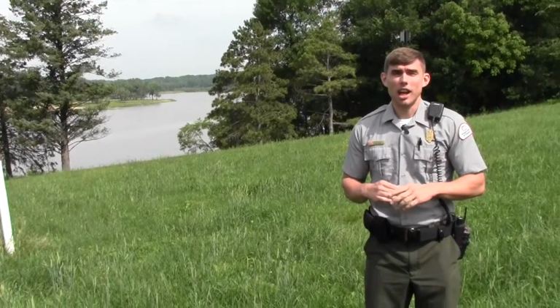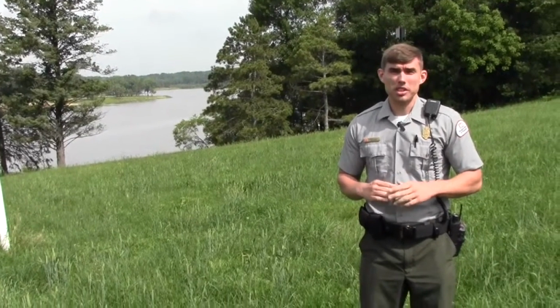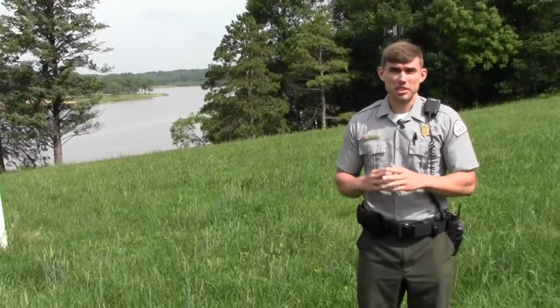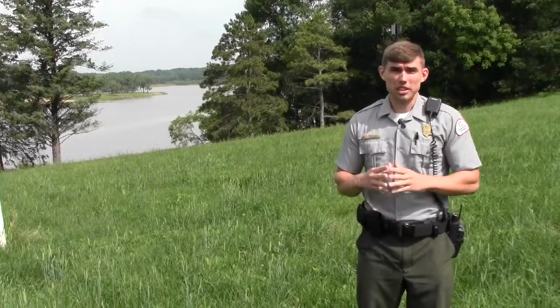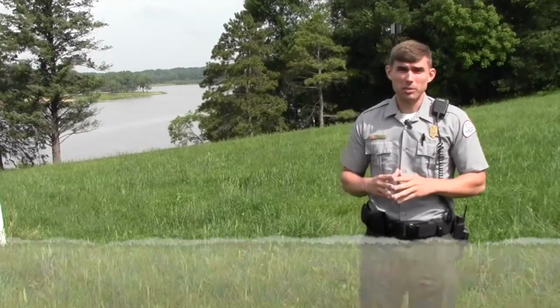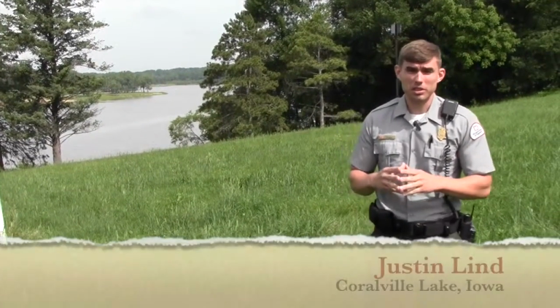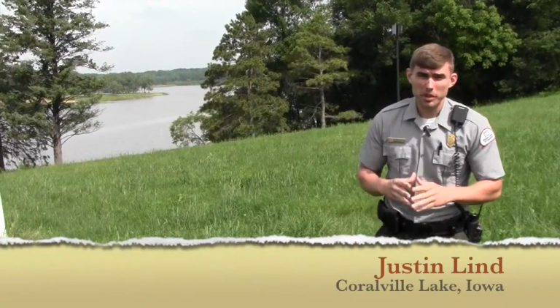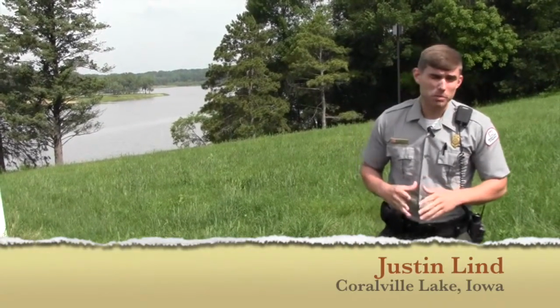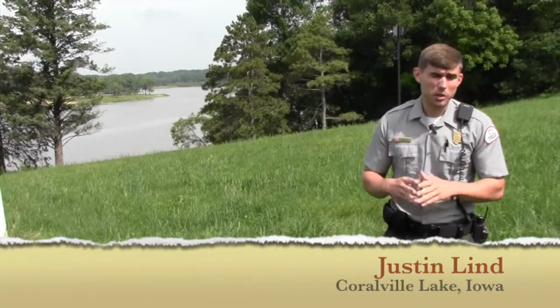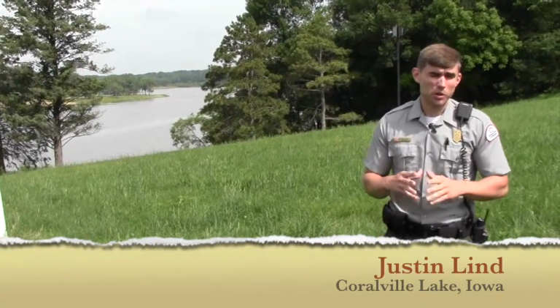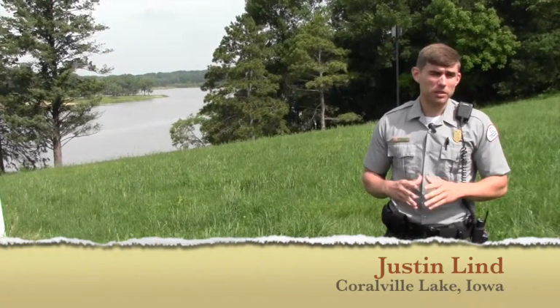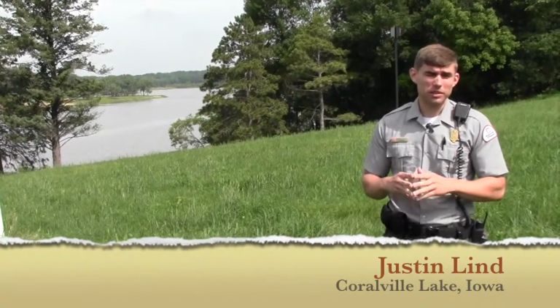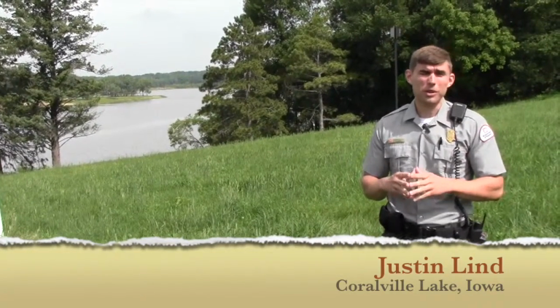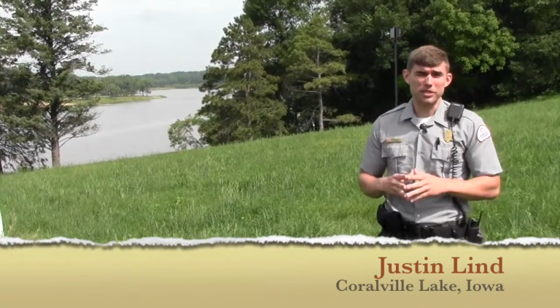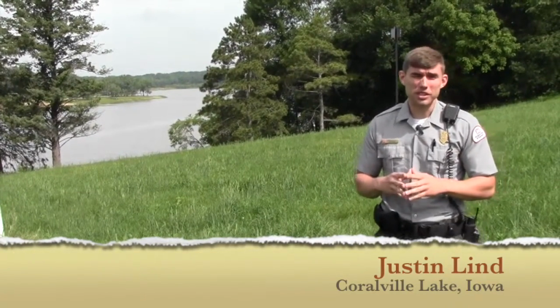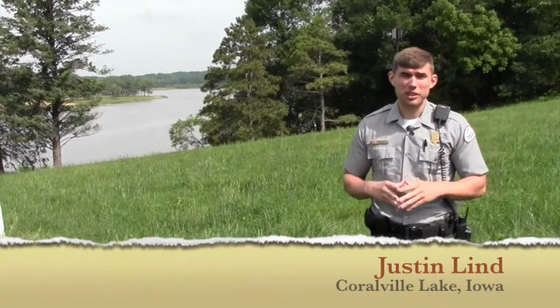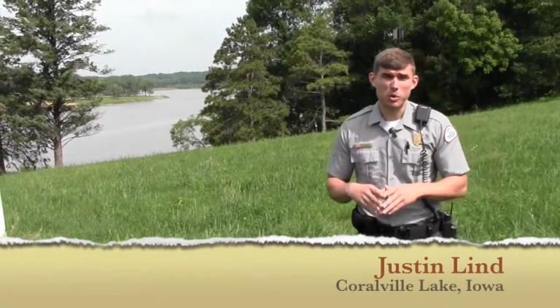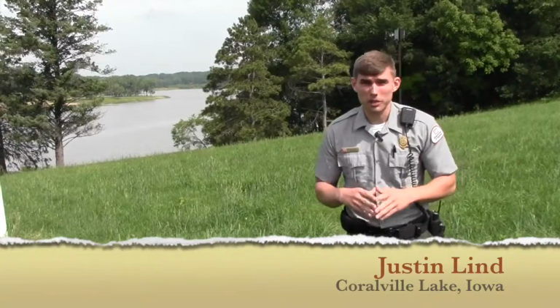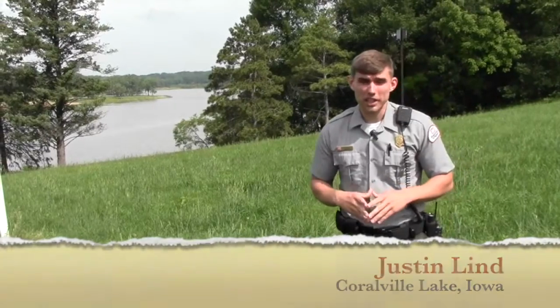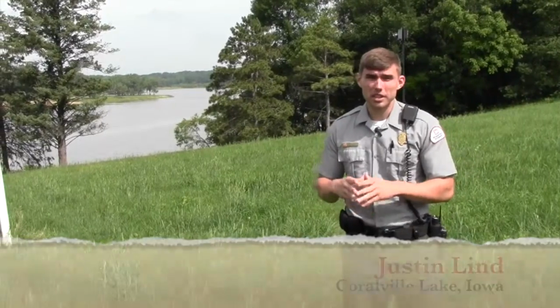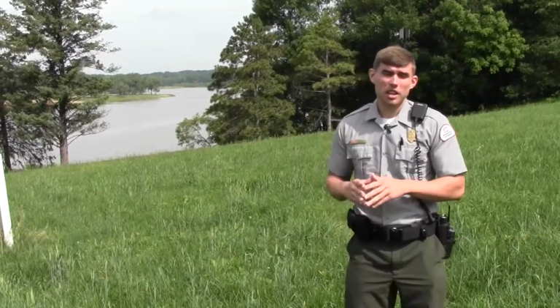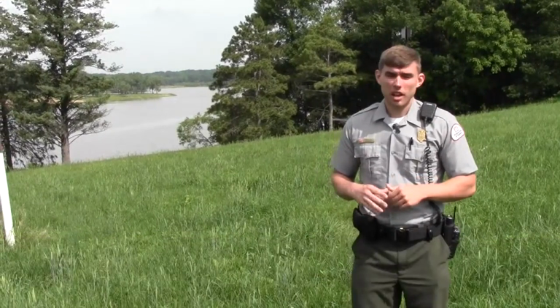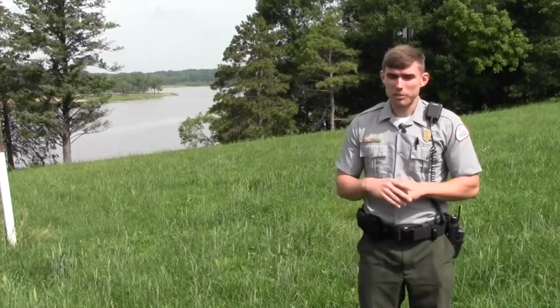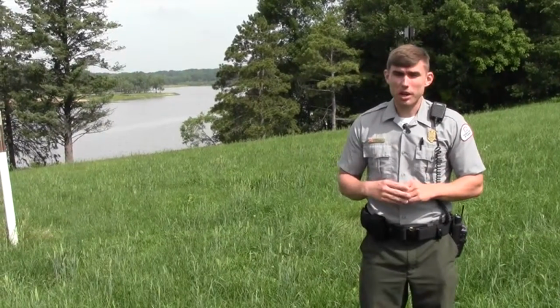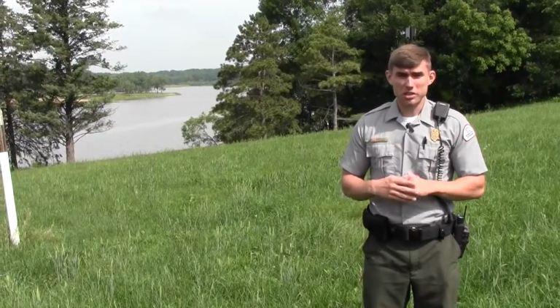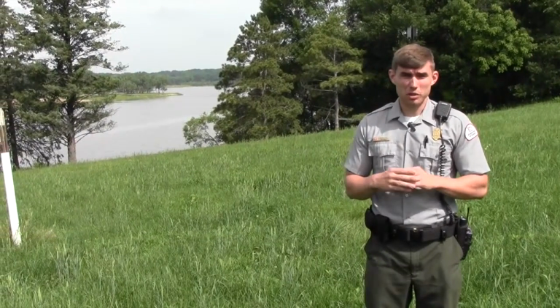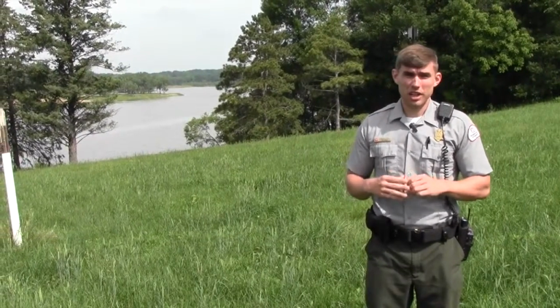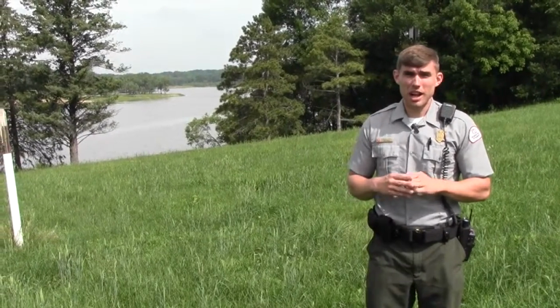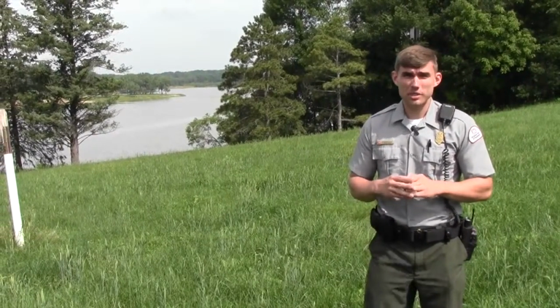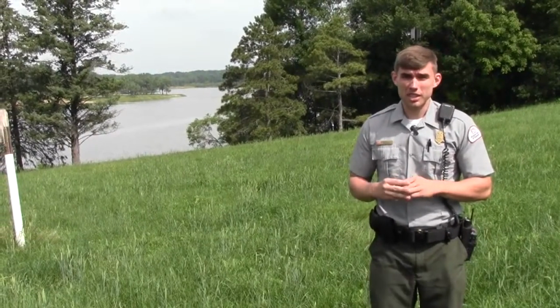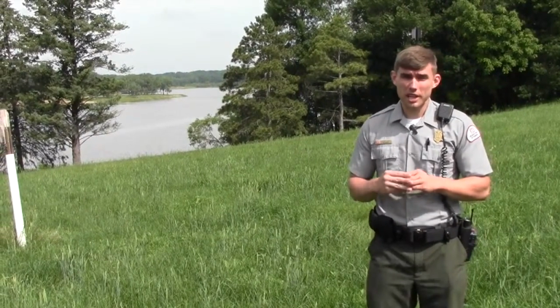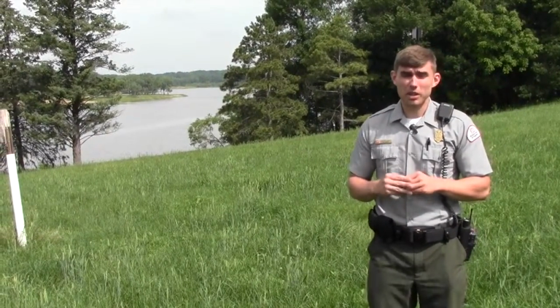I'm Justin Lin with the U.S. Army Corps of Engineers out at Coralville Lake. This project is located in Iowa City, Iowa.